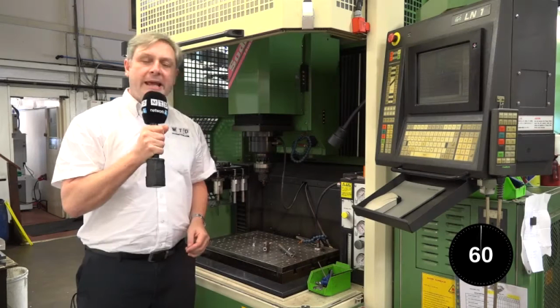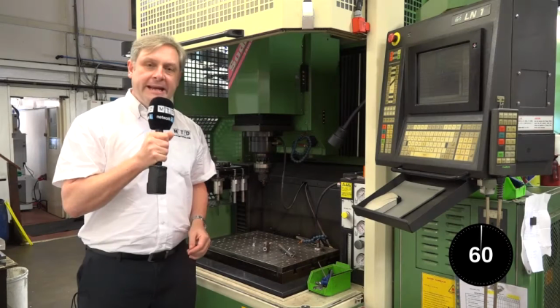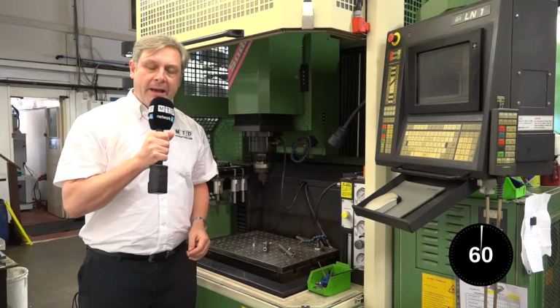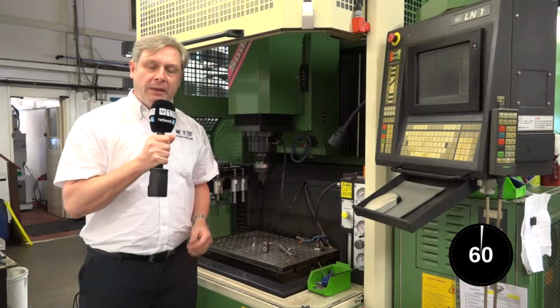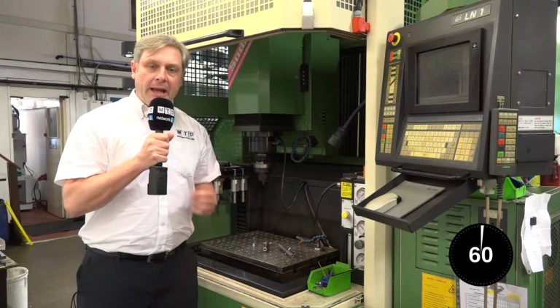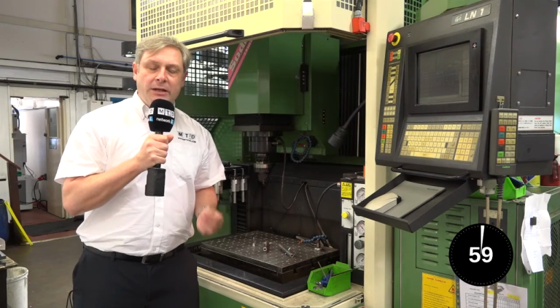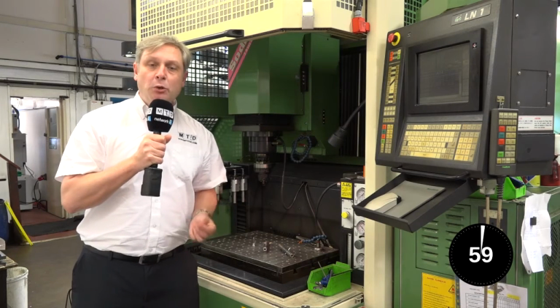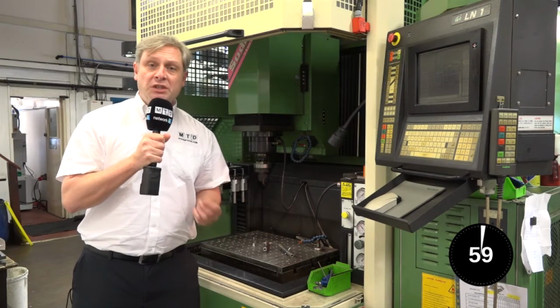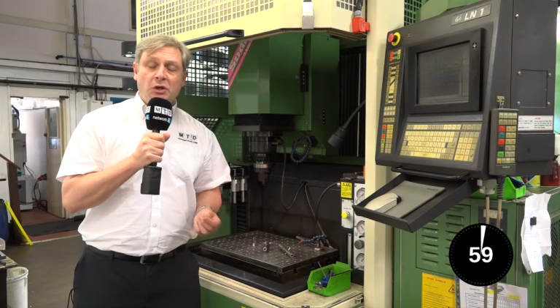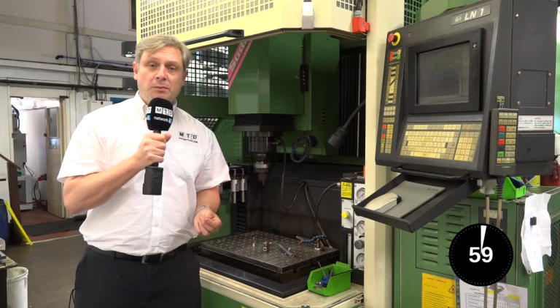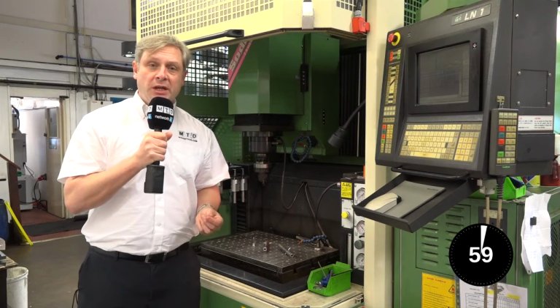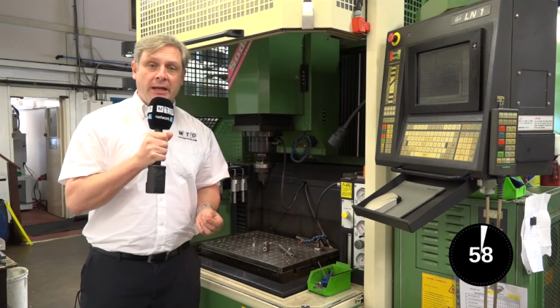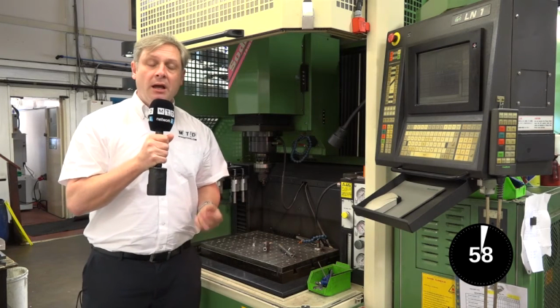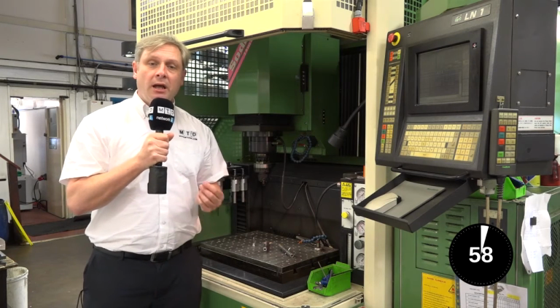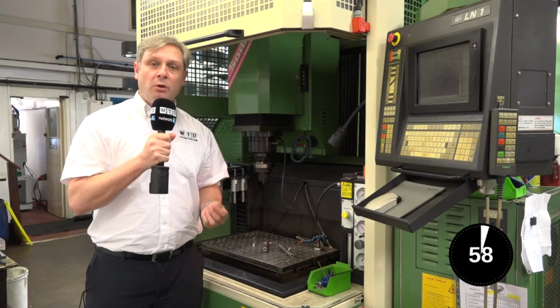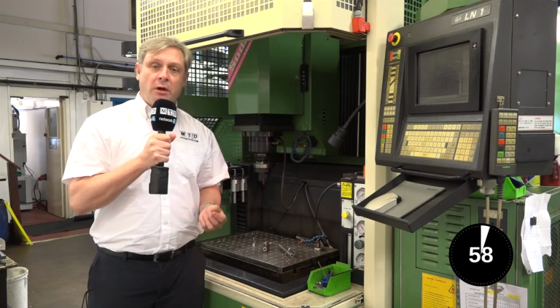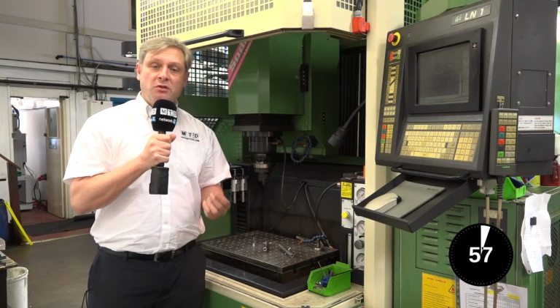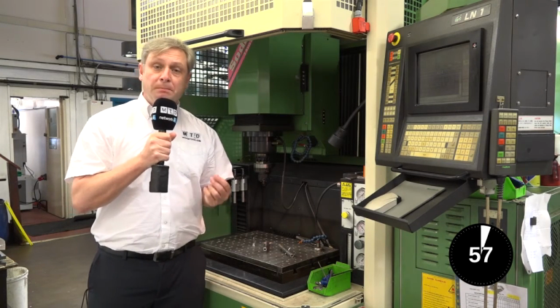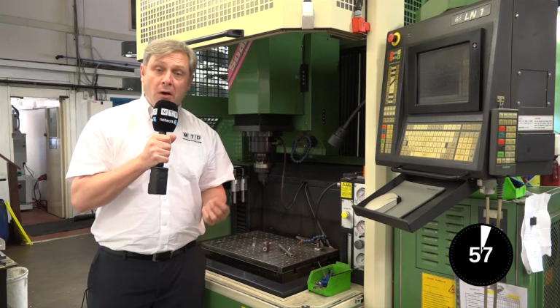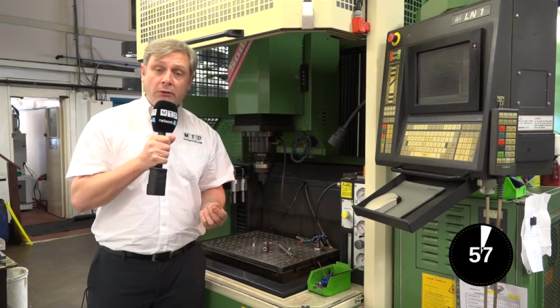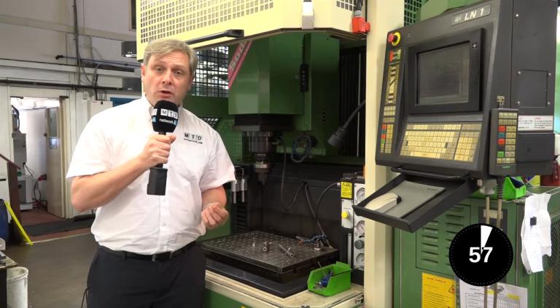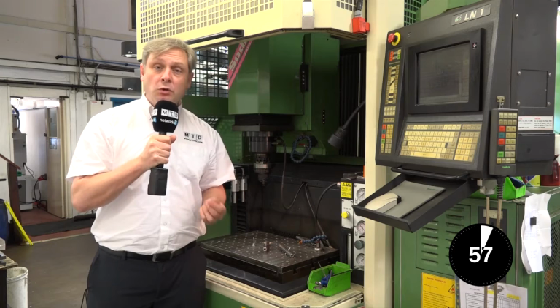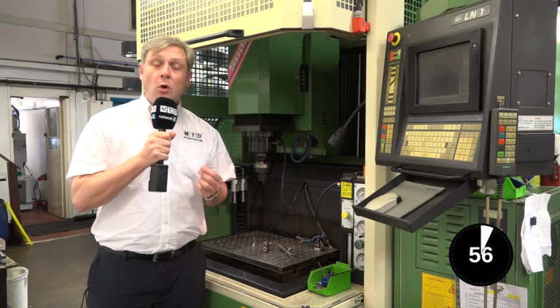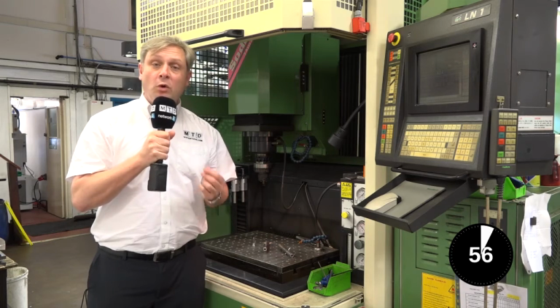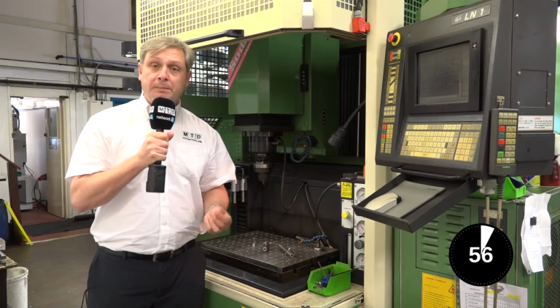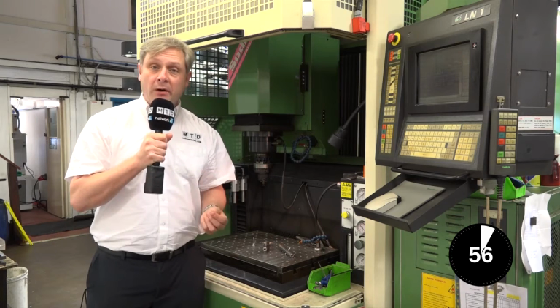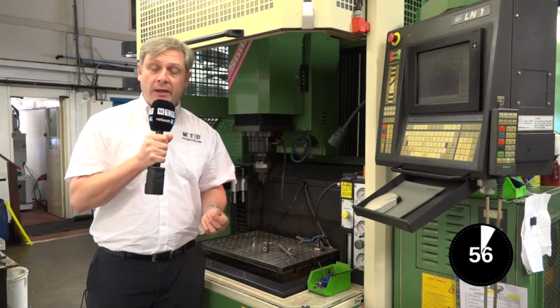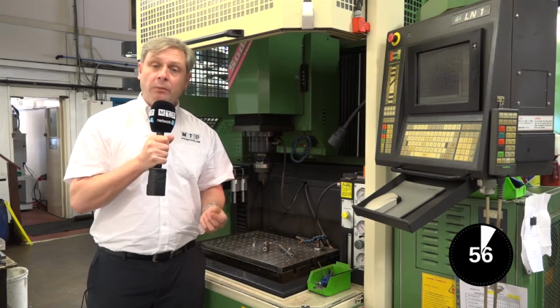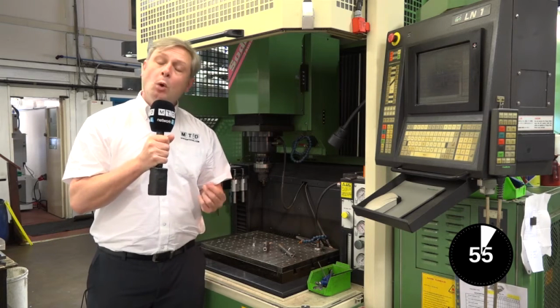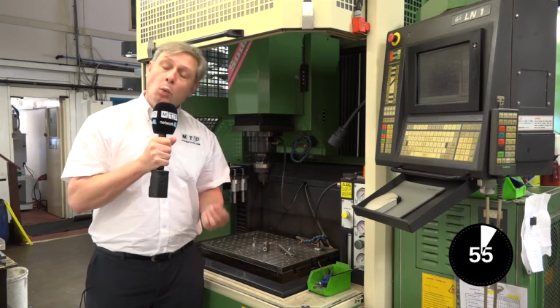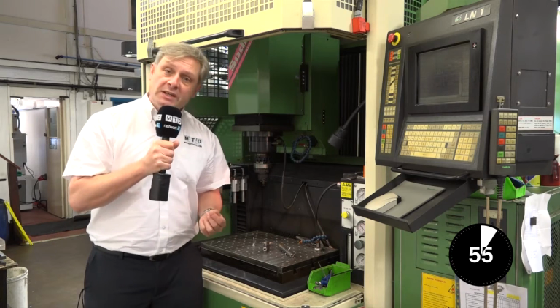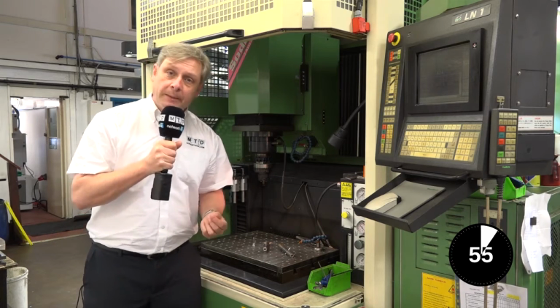EDM, Electrical Discharge Machining, otherwise known as spark erosion or sparking. What is it?